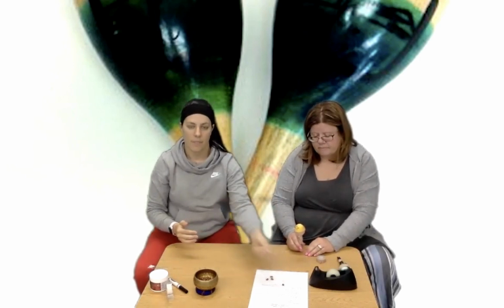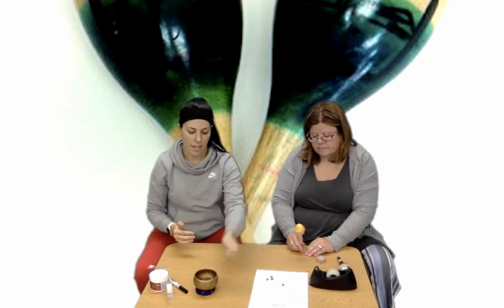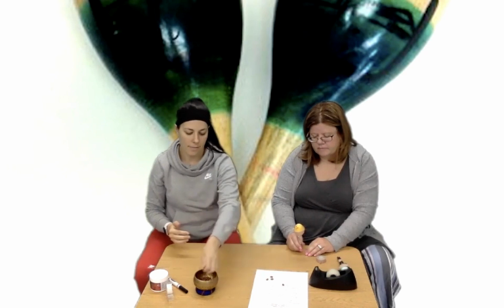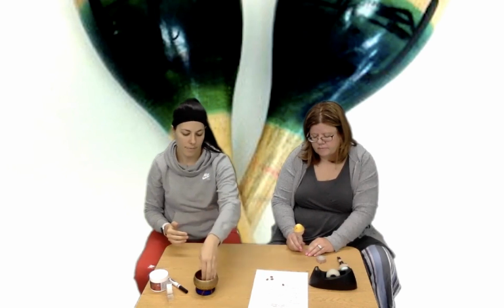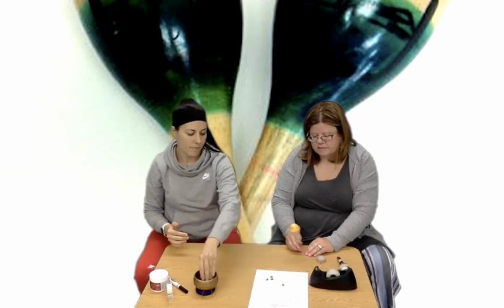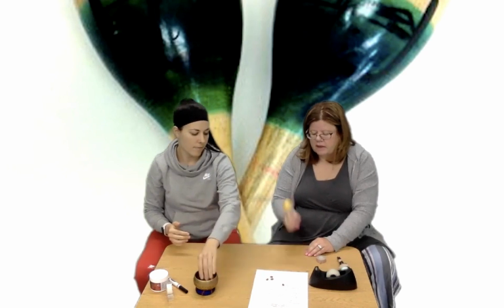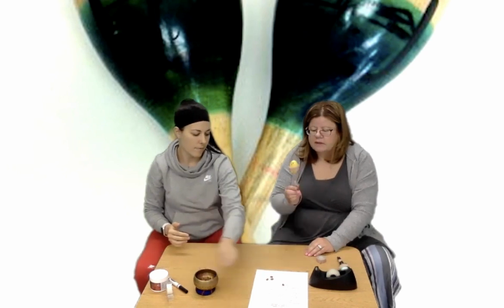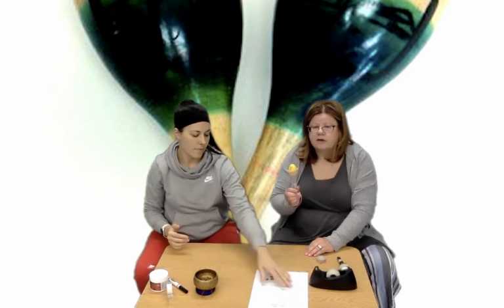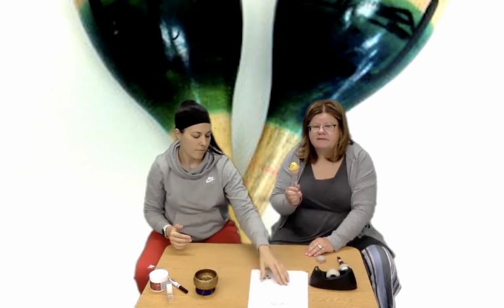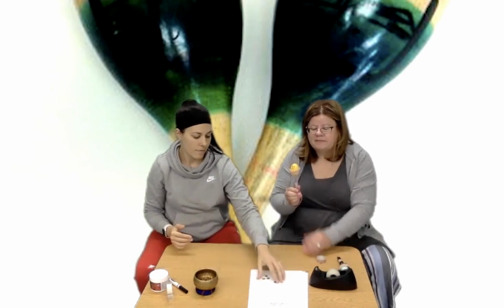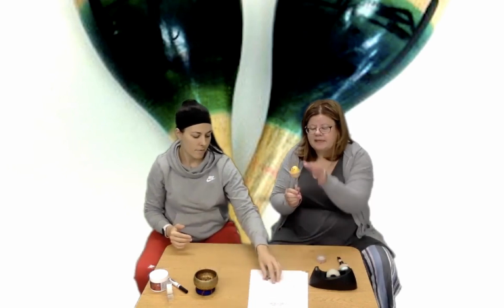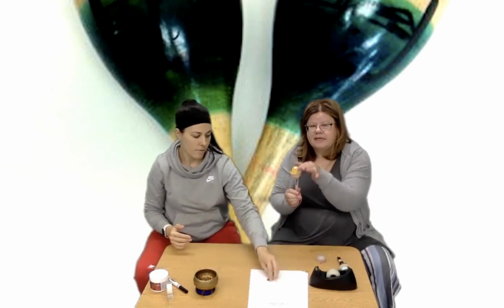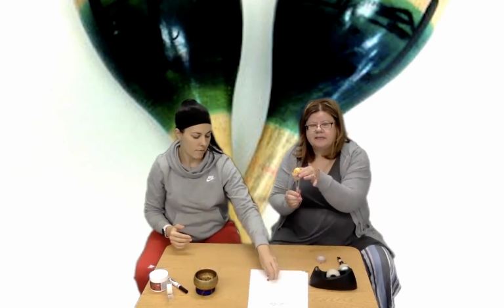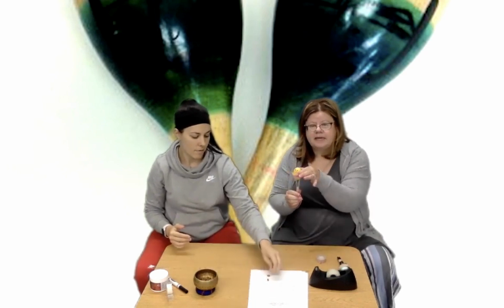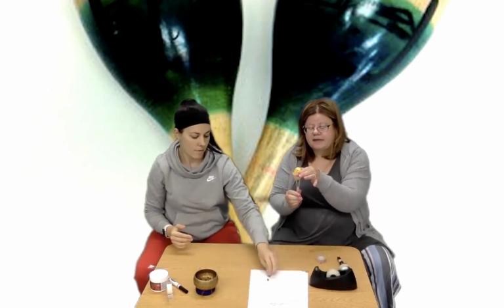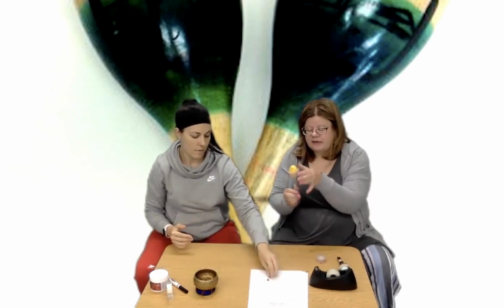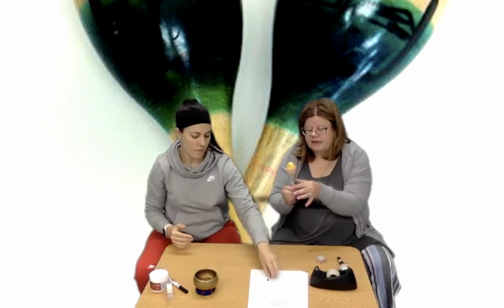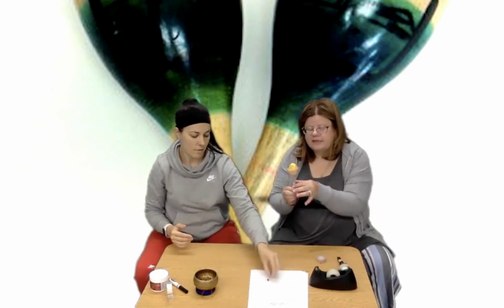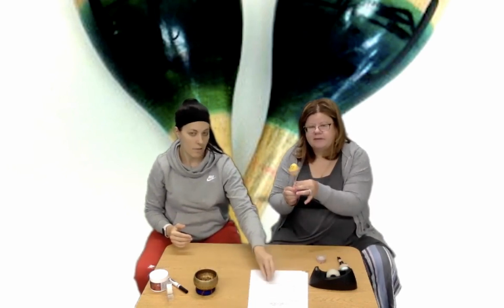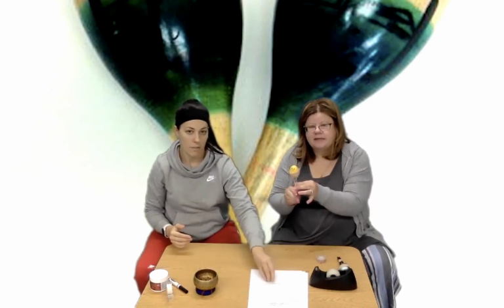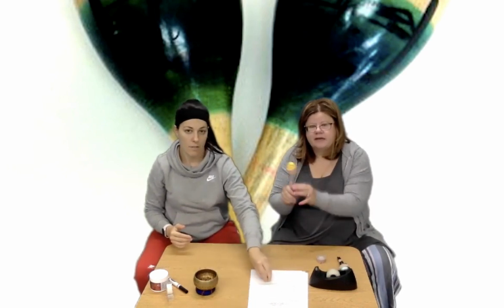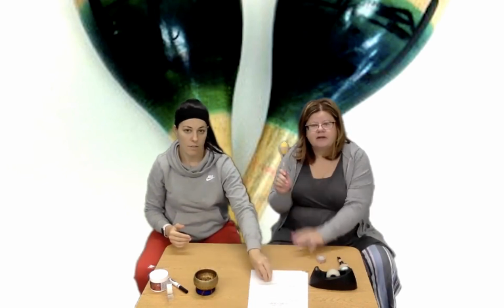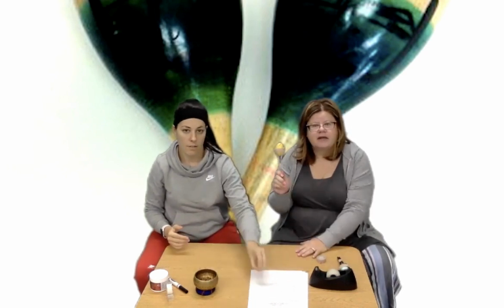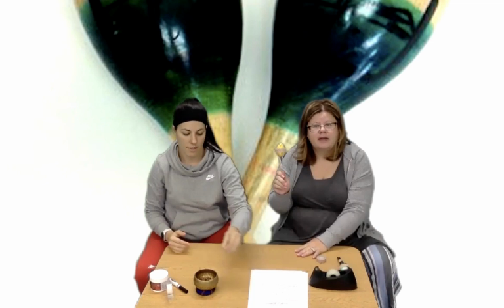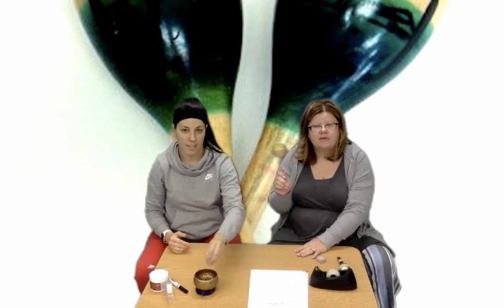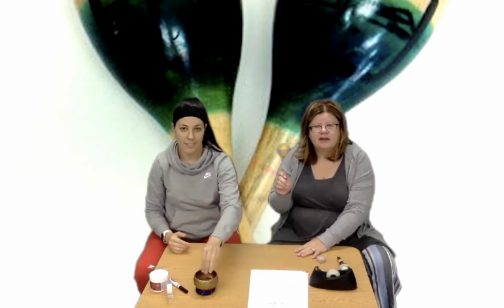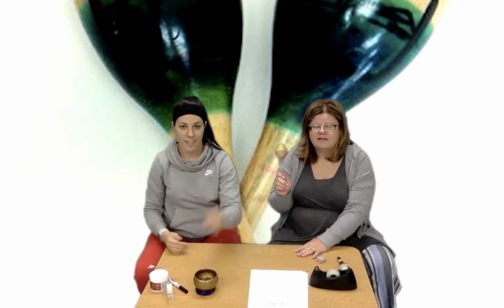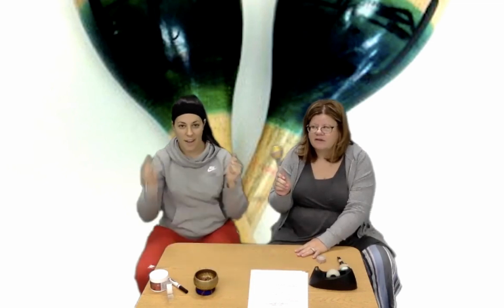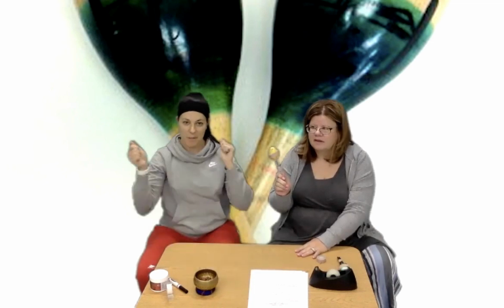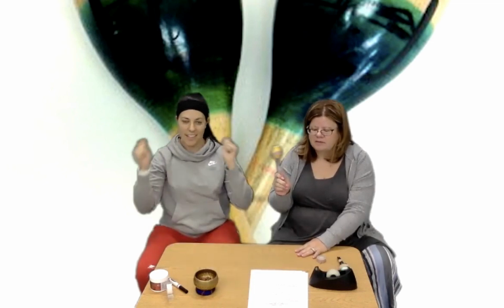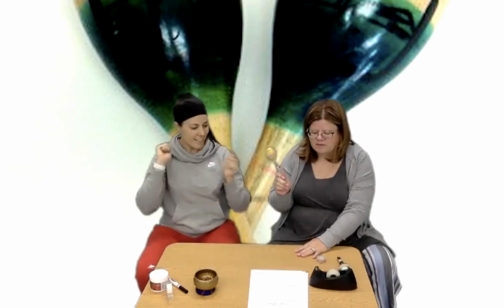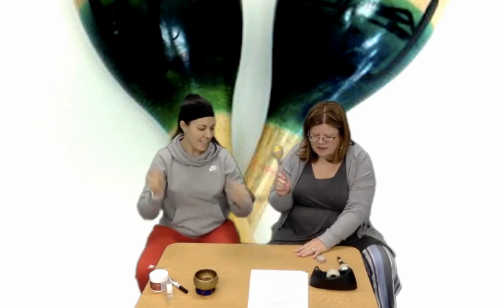So I taped it at the egg and I taped it at the handle. And now we have our maracas!